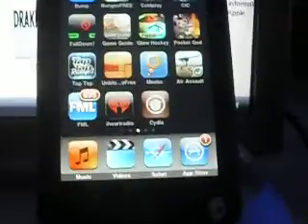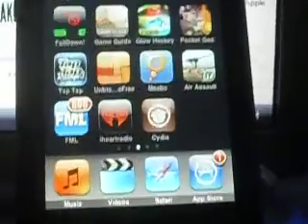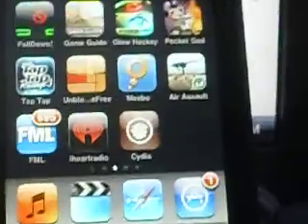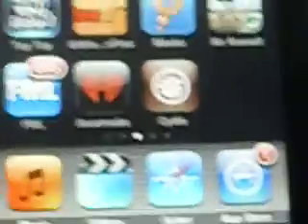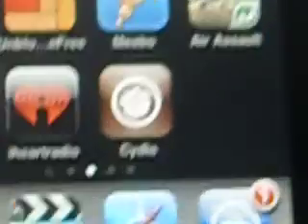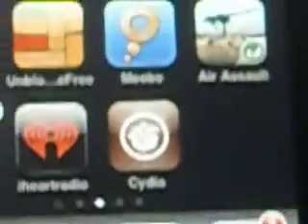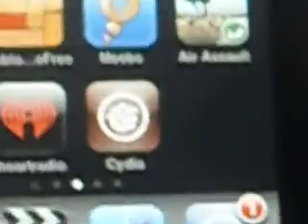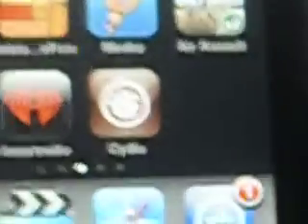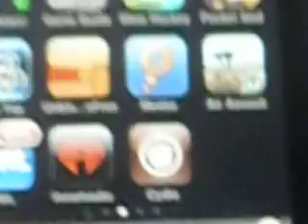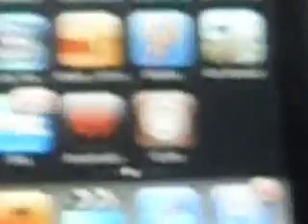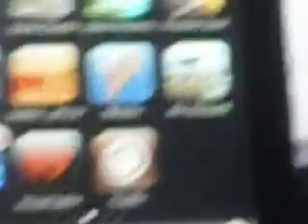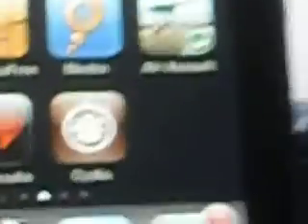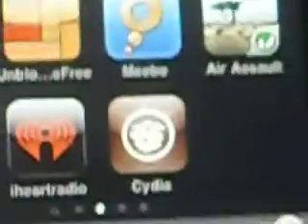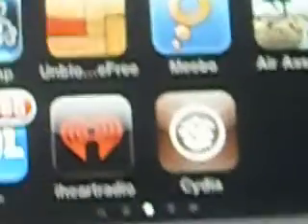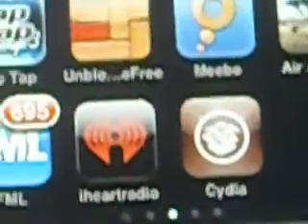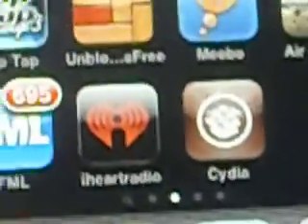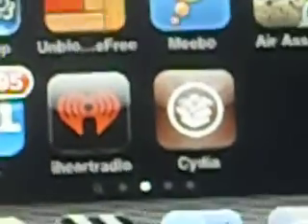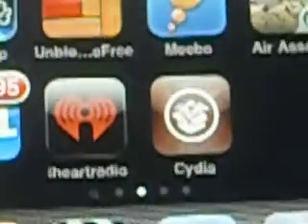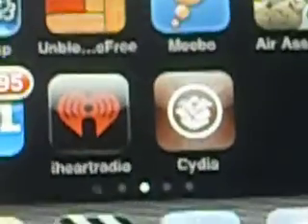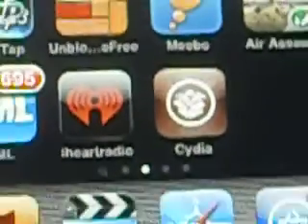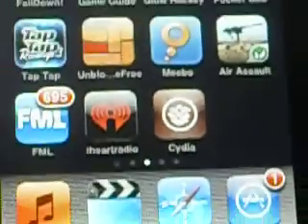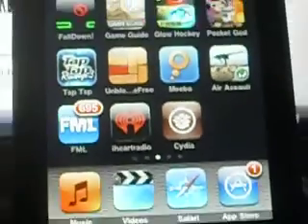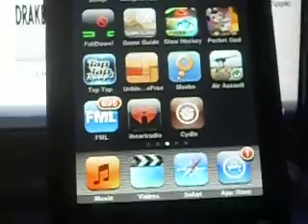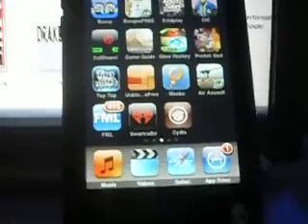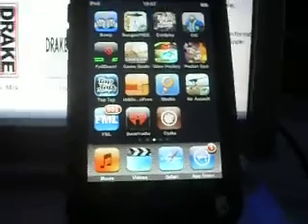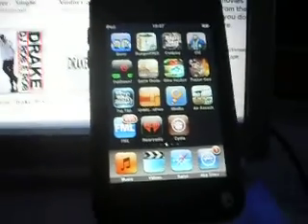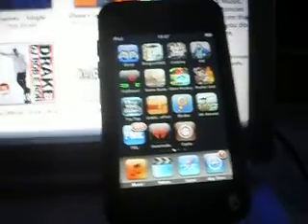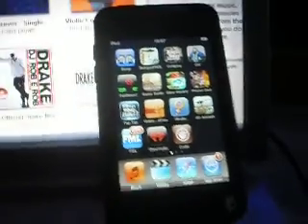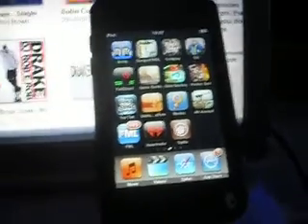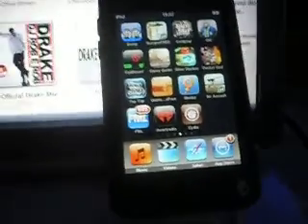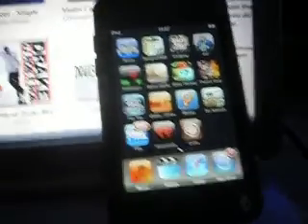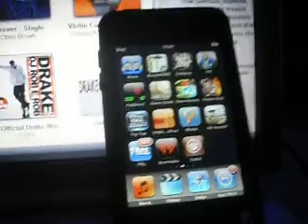And there goes Cydia. So it's official that there is a jailbreak out there.